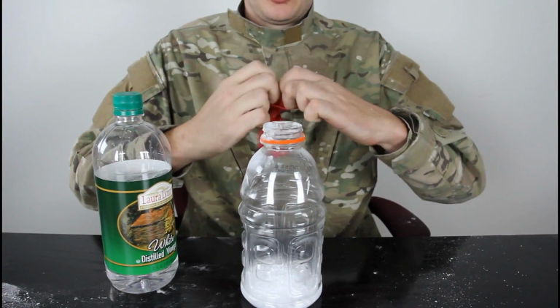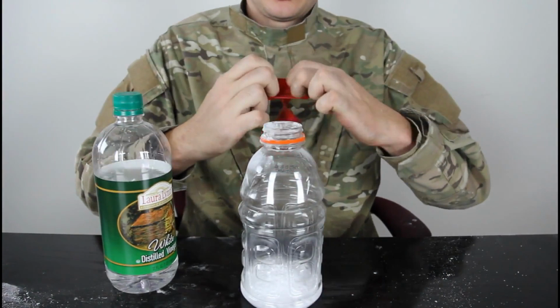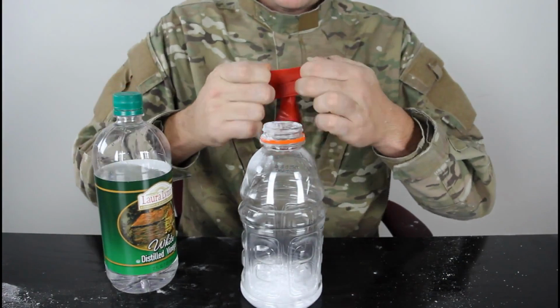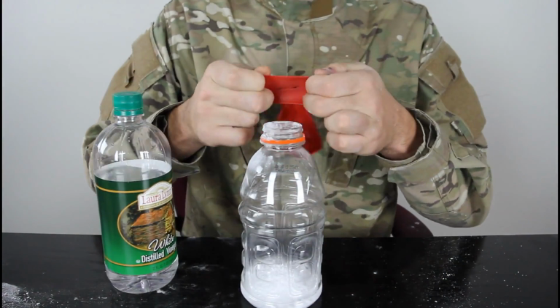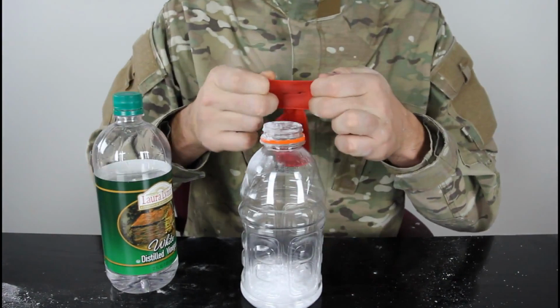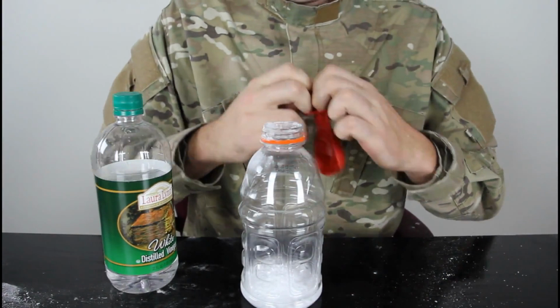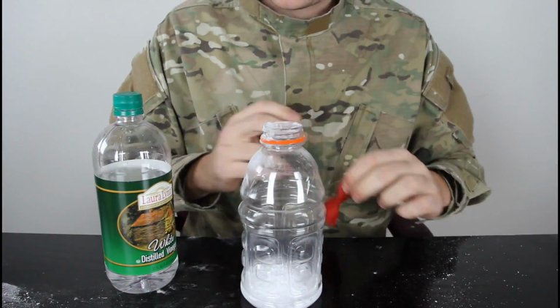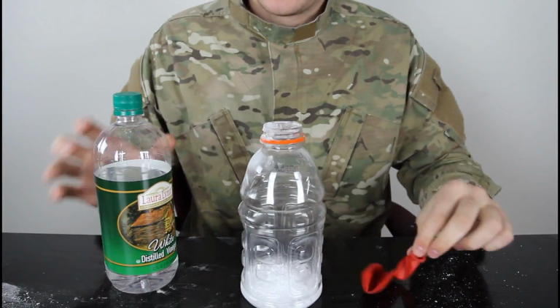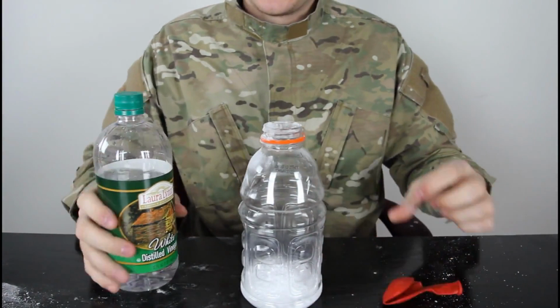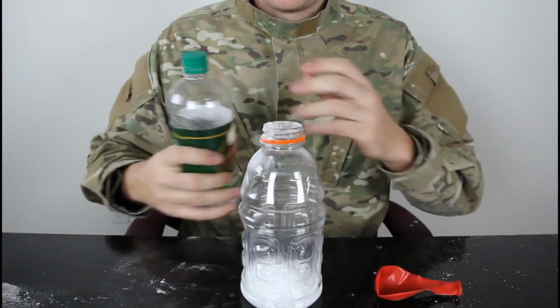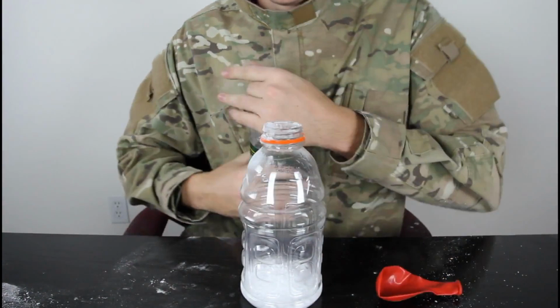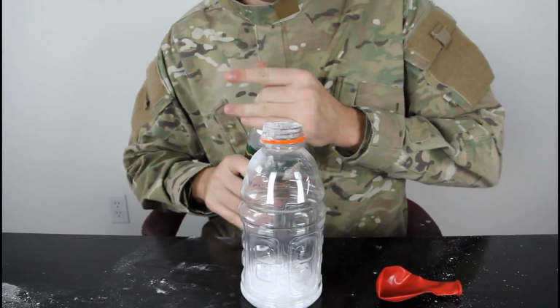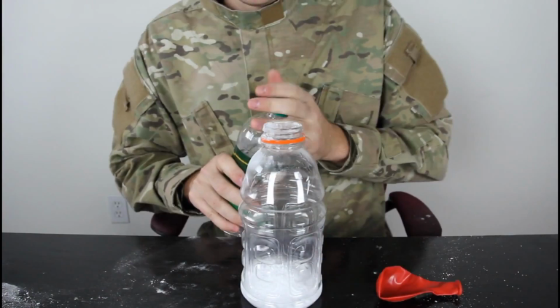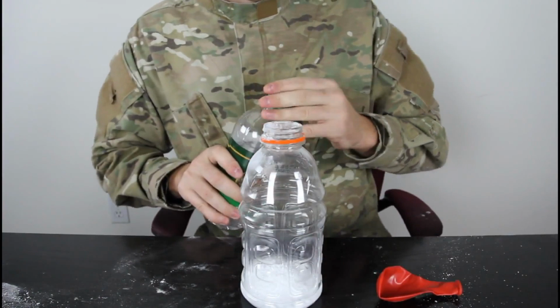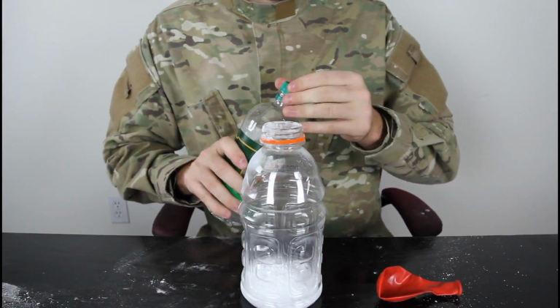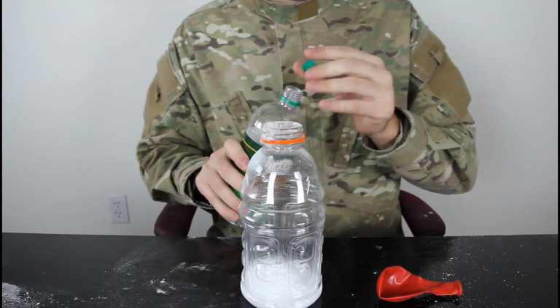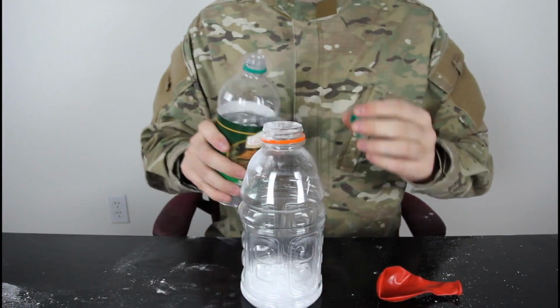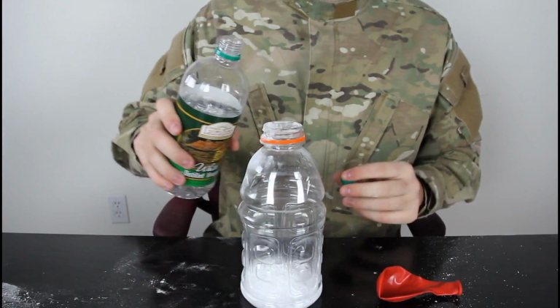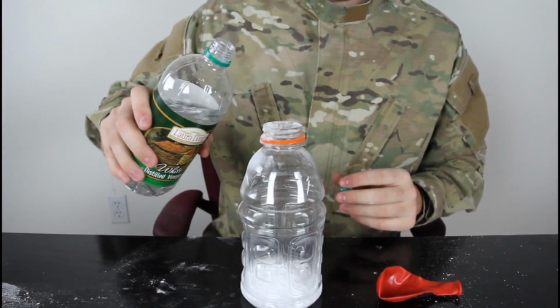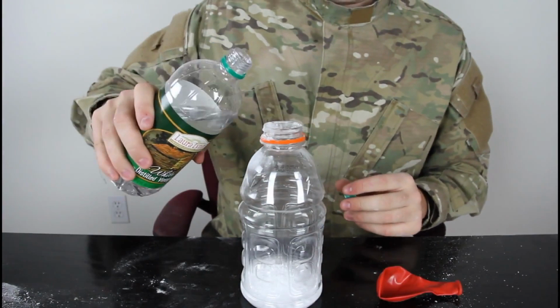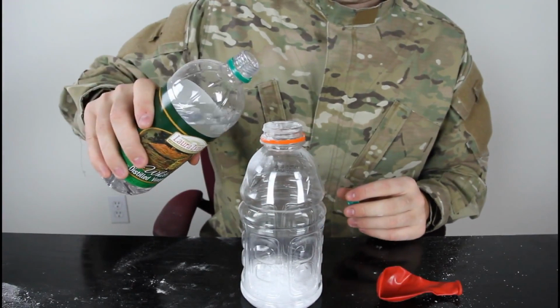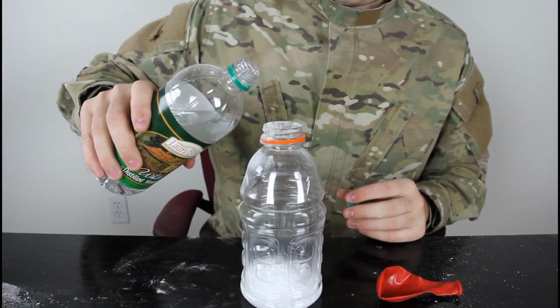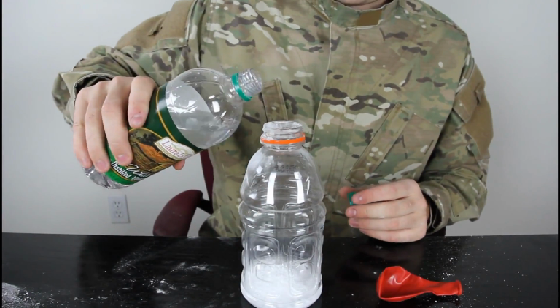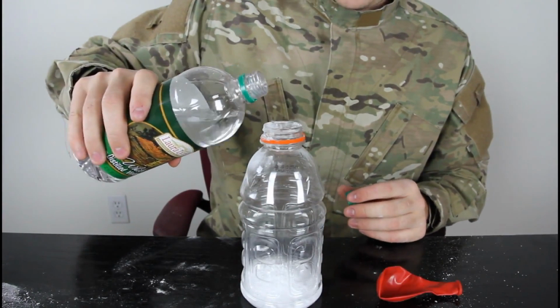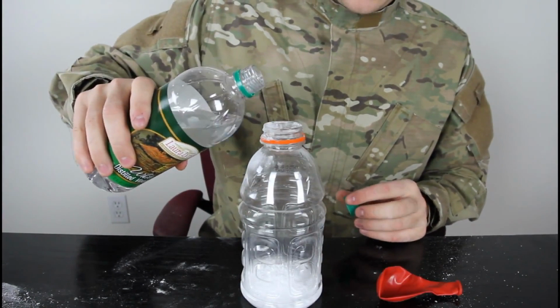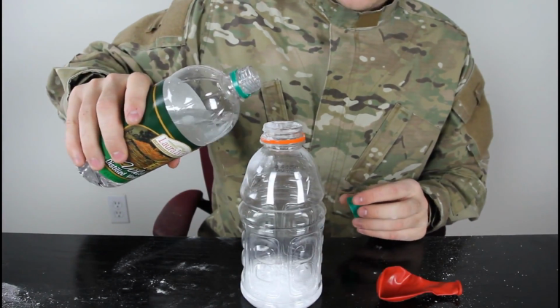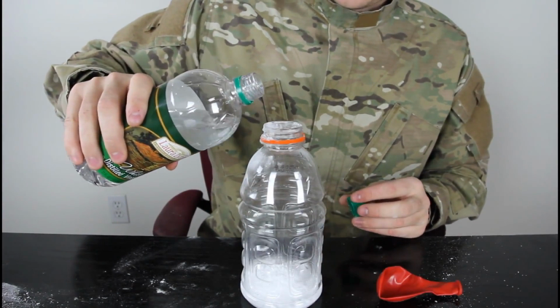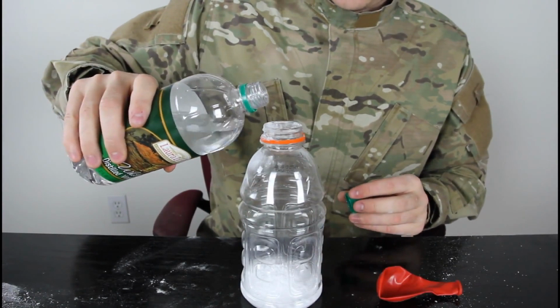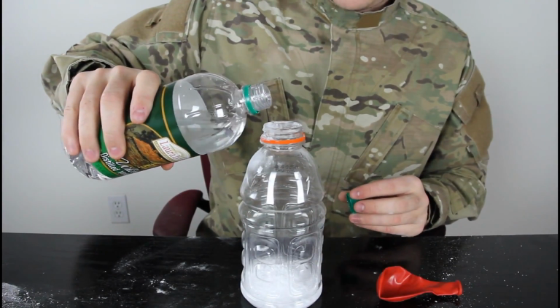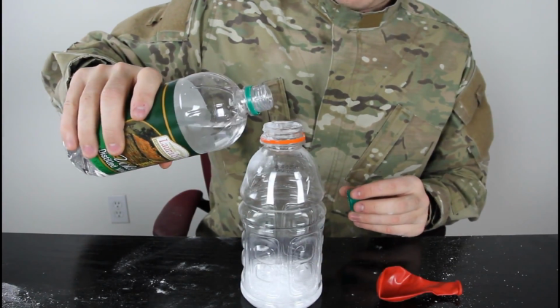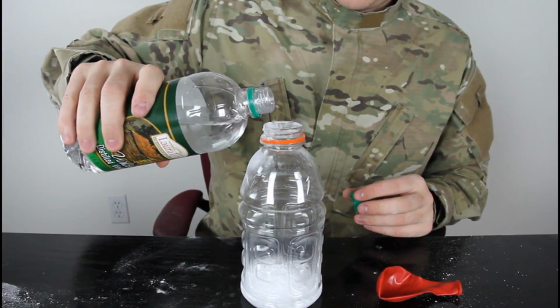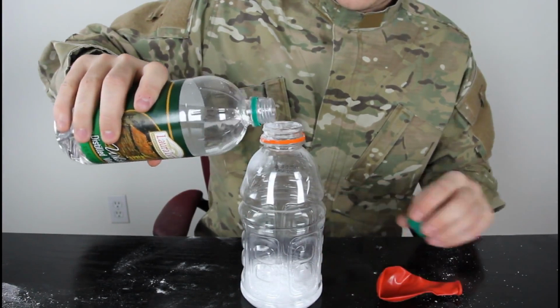Then we're gonna put vinegar in there and put the balloon on top of it real quick. As soon as we pour some vinegar in there — gonna put quite a lot too — so gotta be quick.